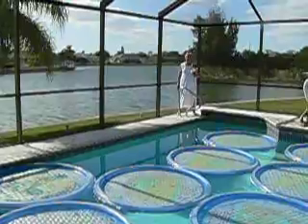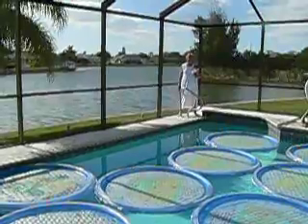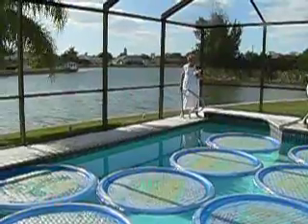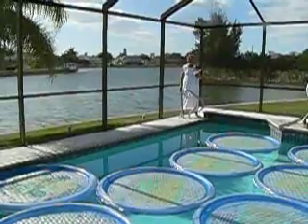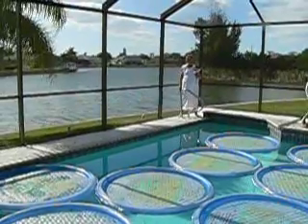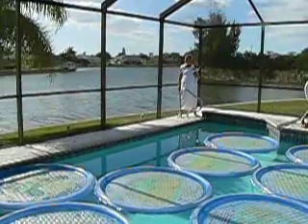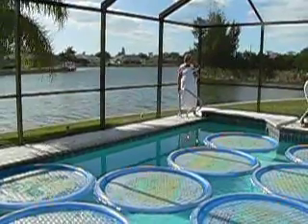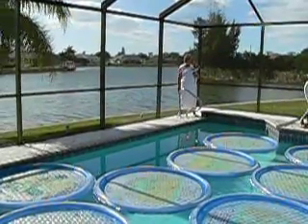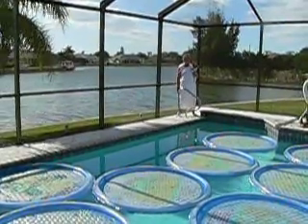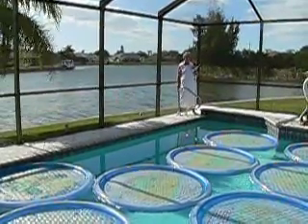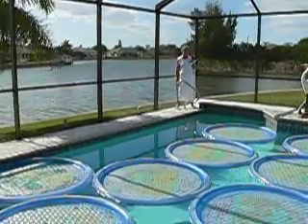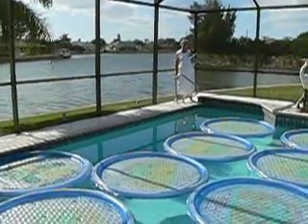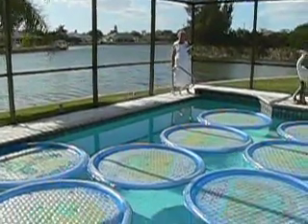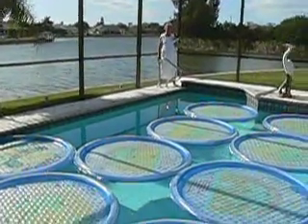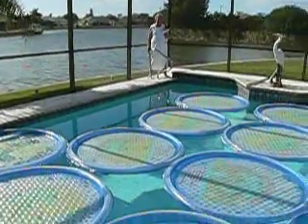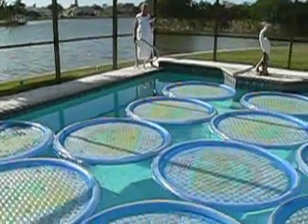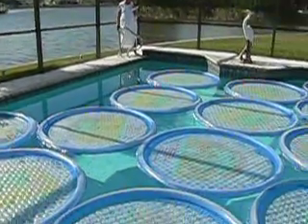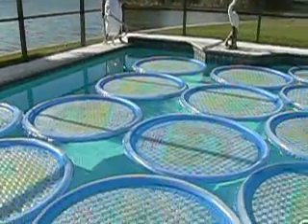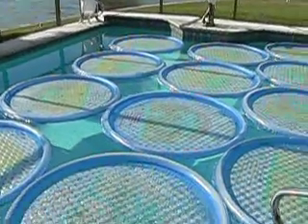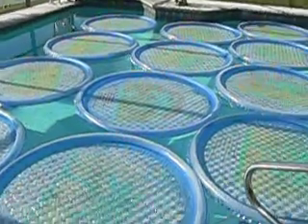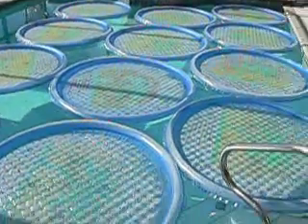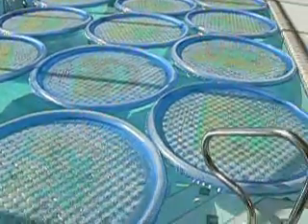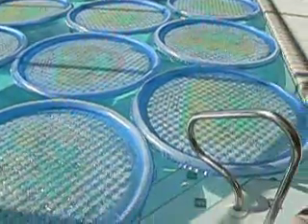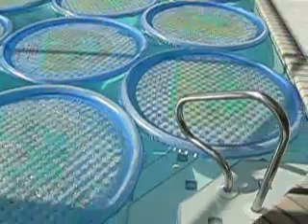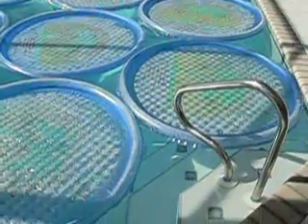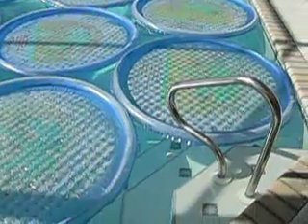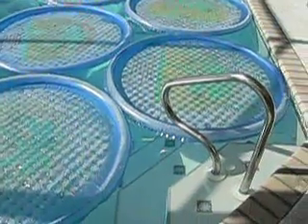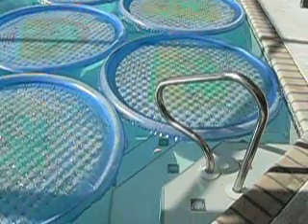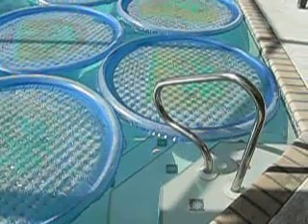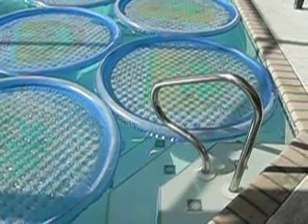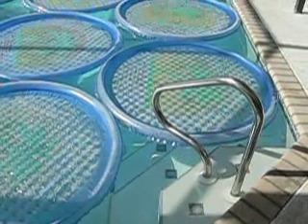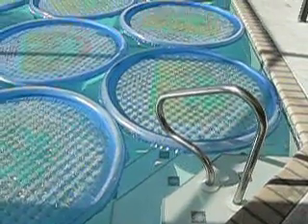So we taught Precious, from anywhere in the pool, to be able to swim across the pool and access the stairs and get out.